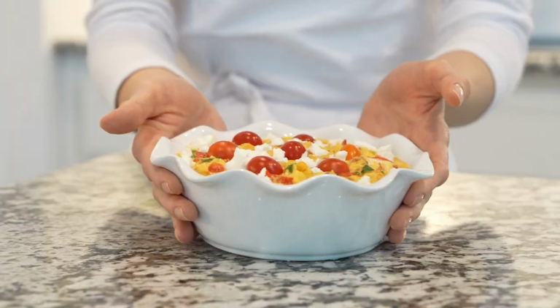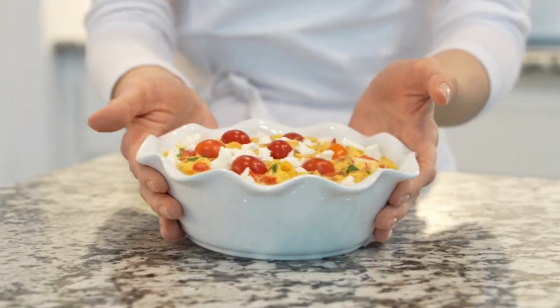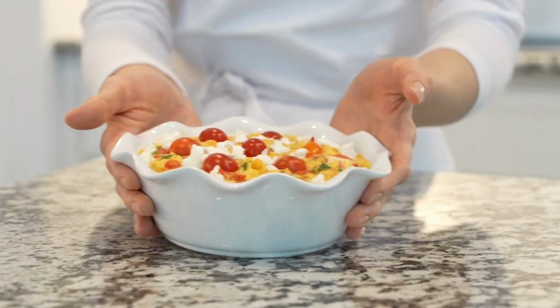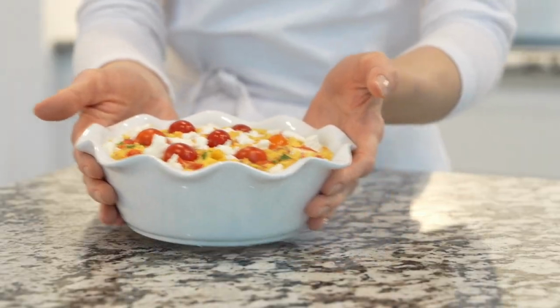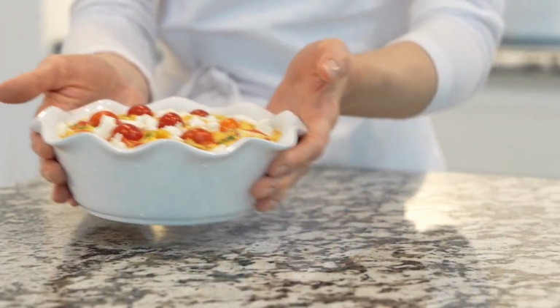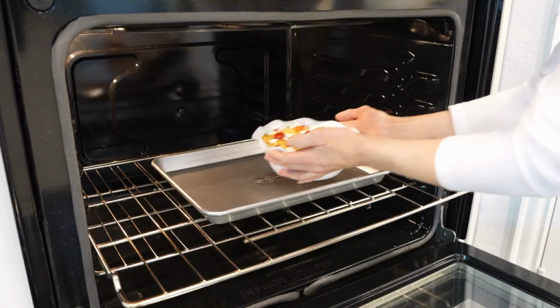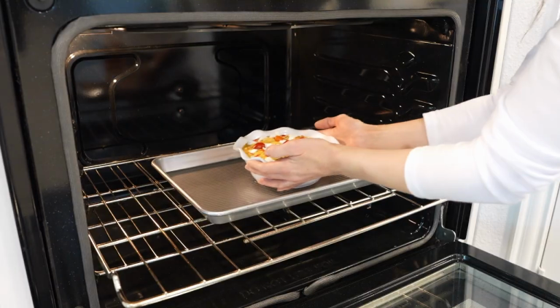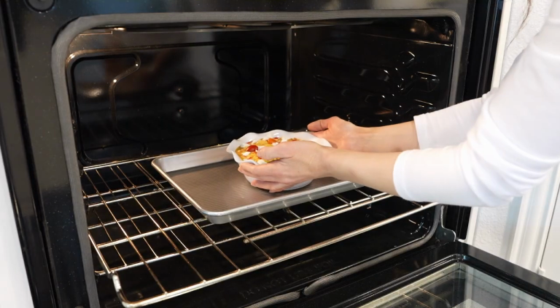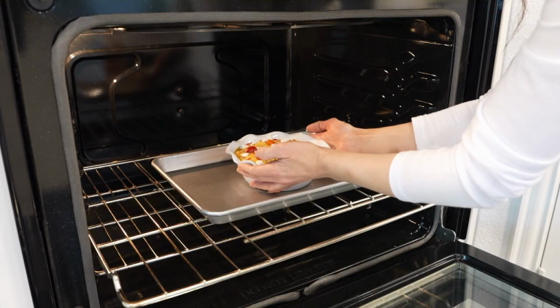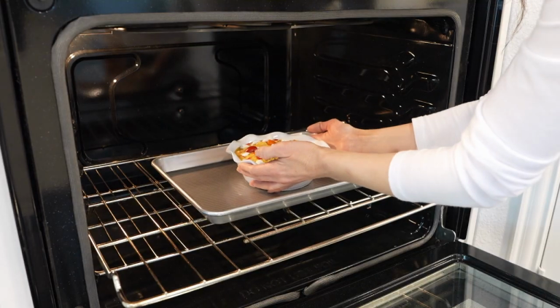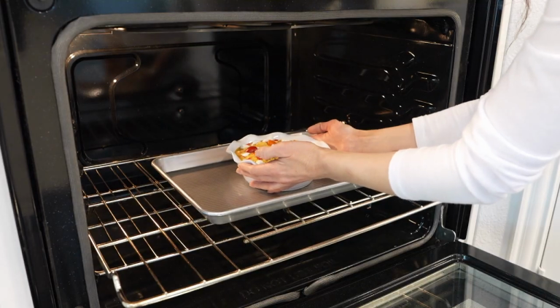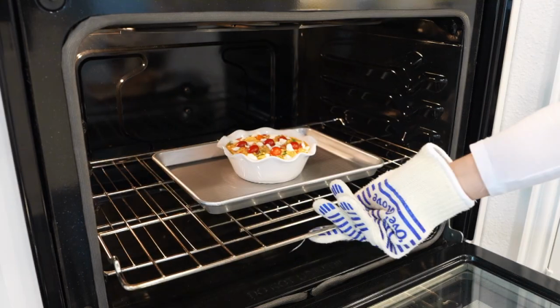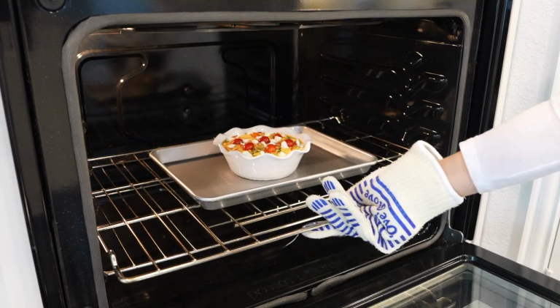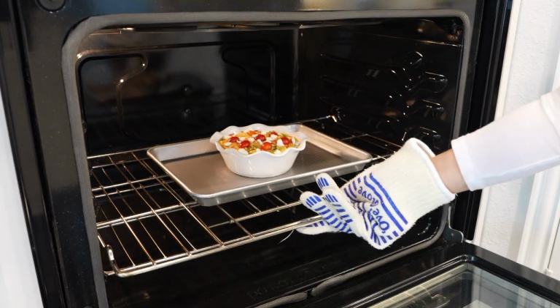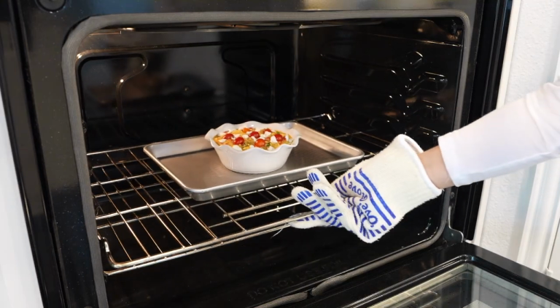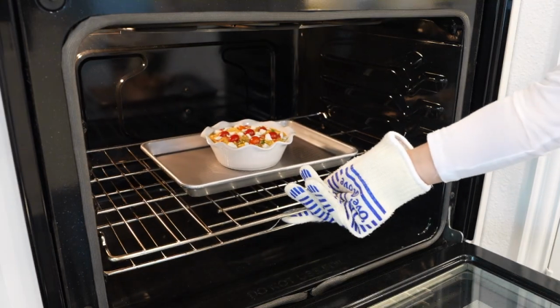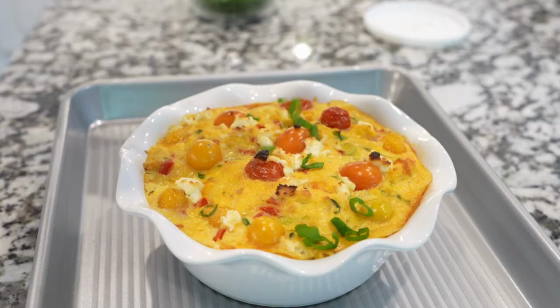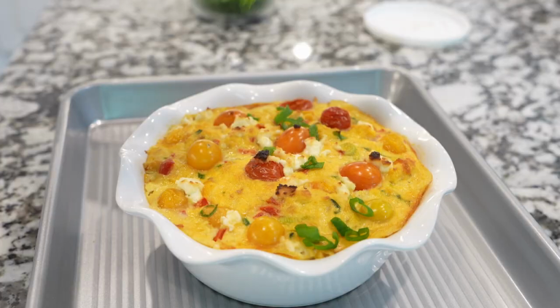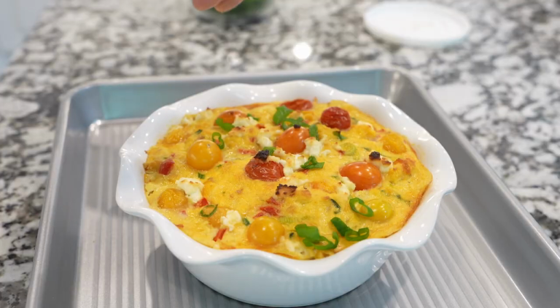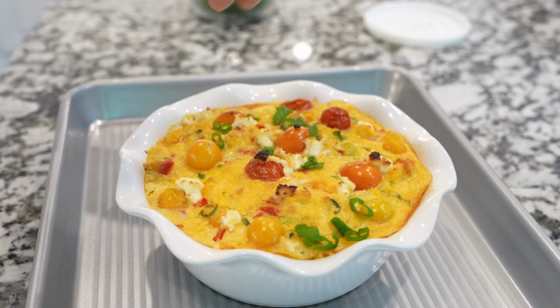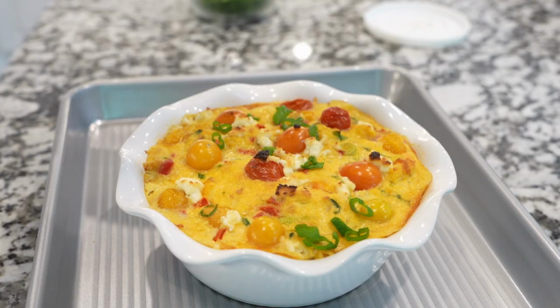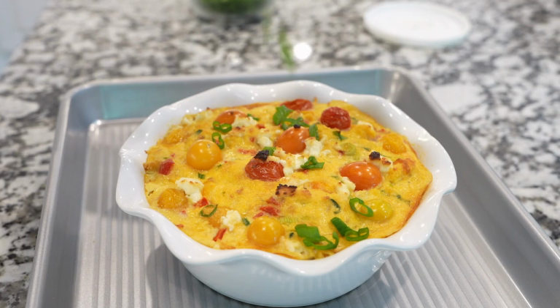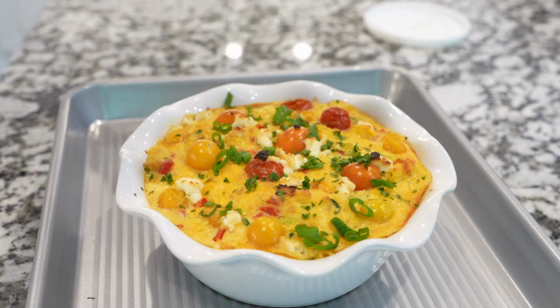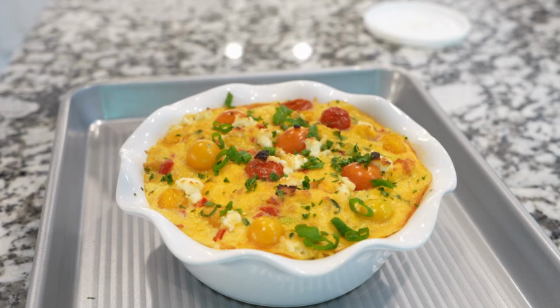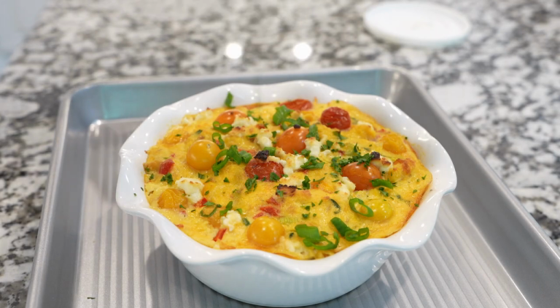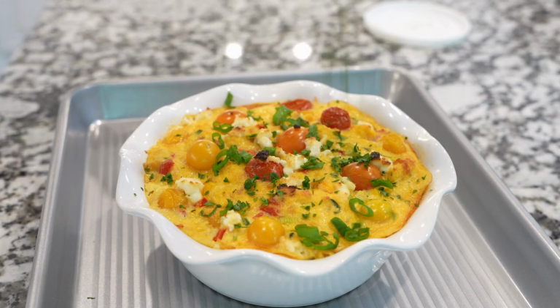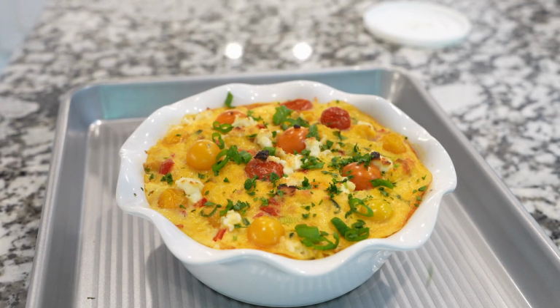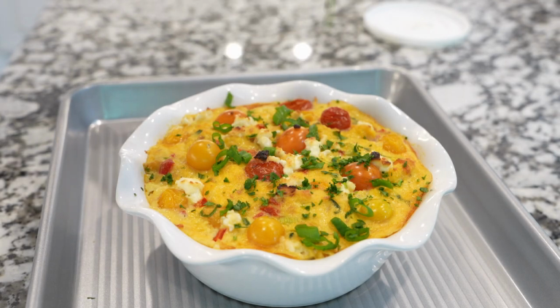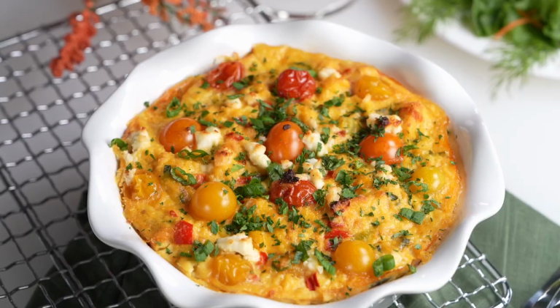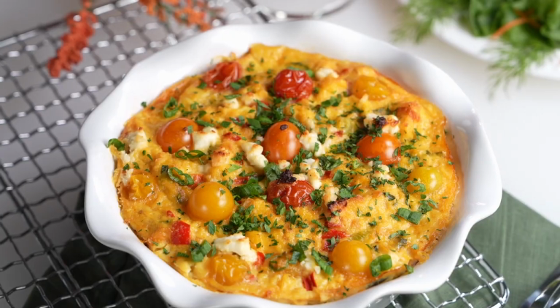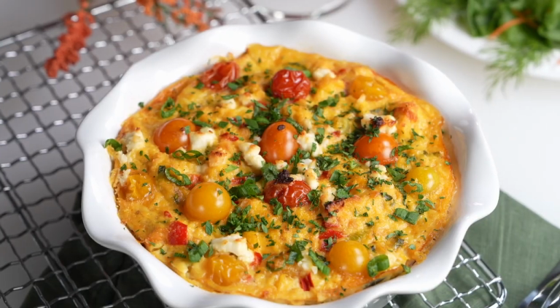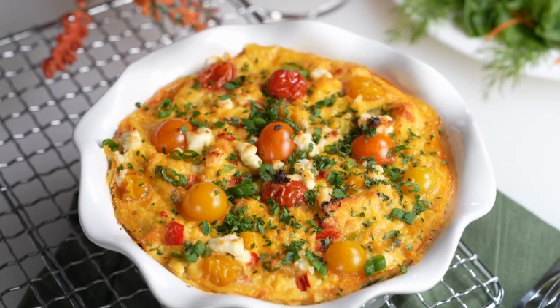Once it's done, sprinkle with some green onions and fresh parsley and enjoy with your favorite salad.